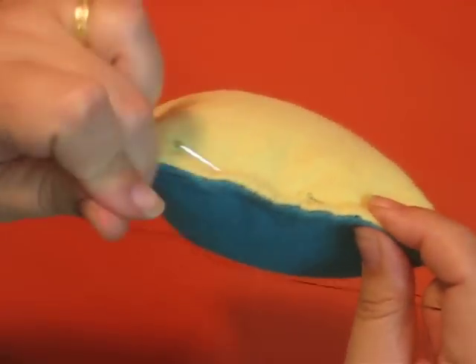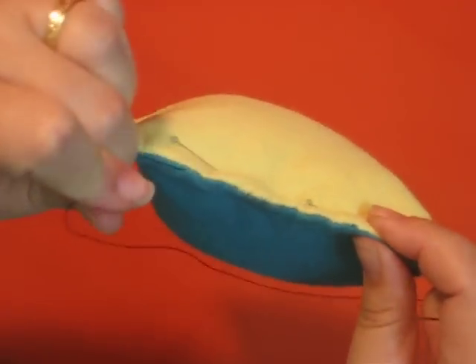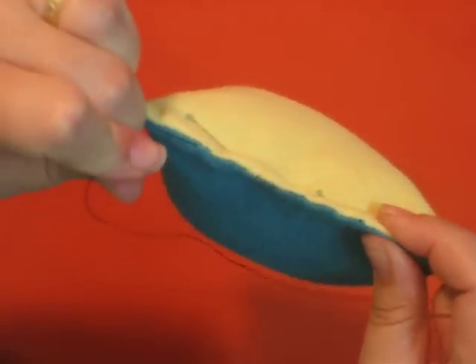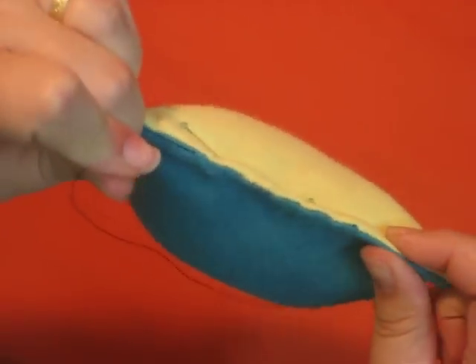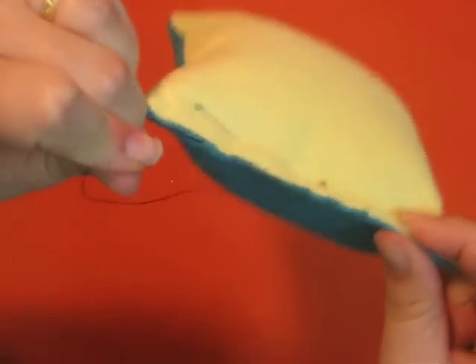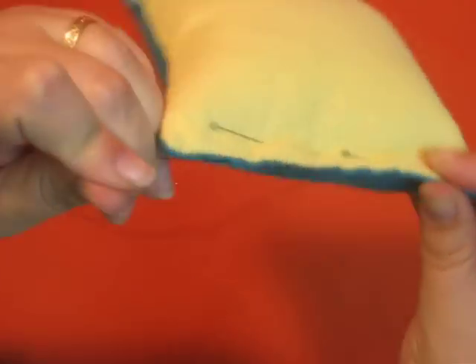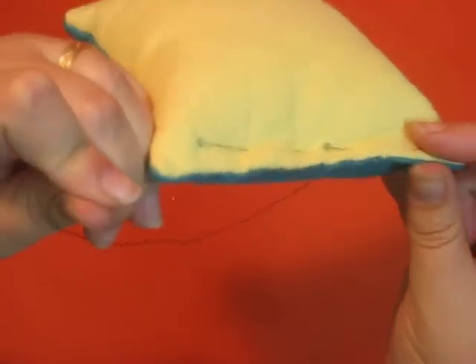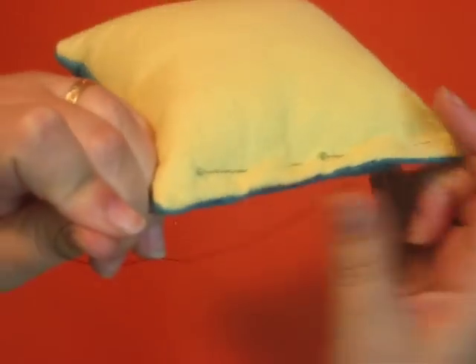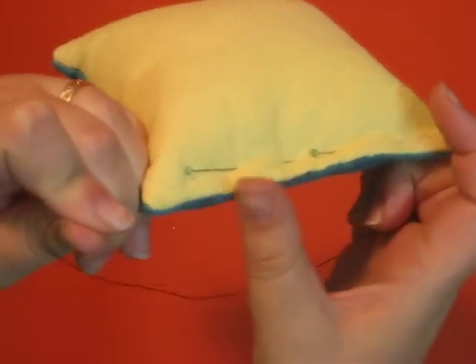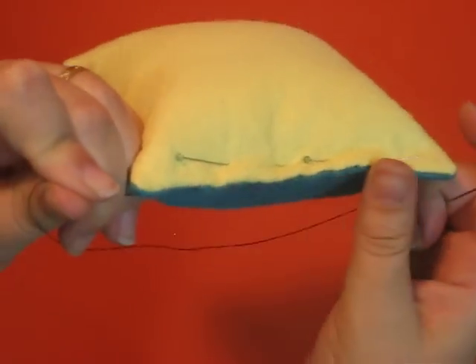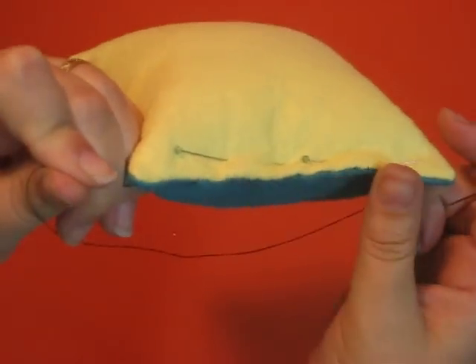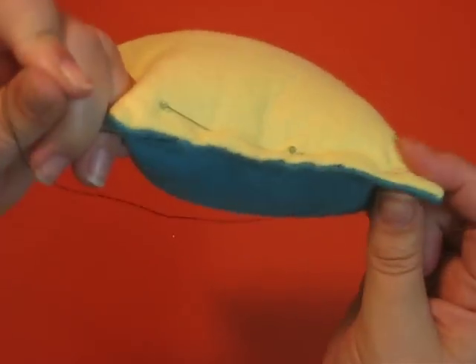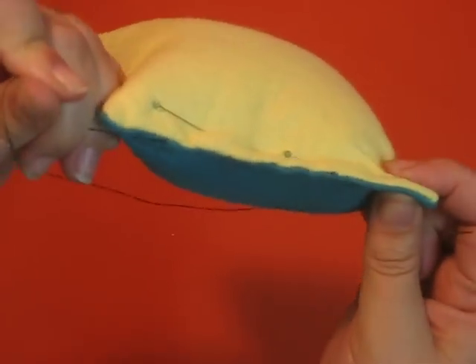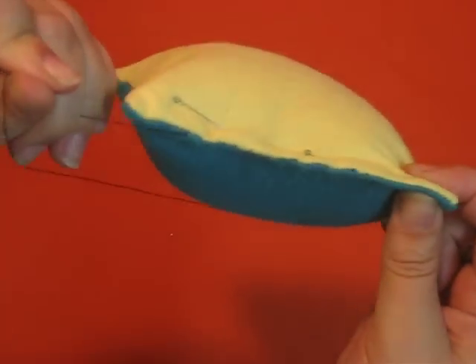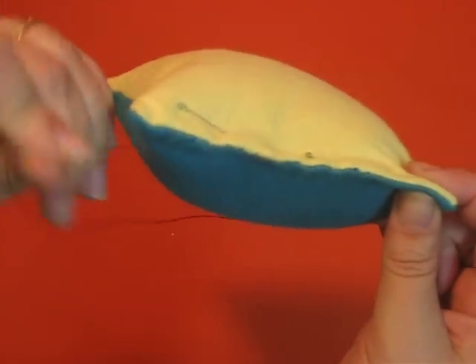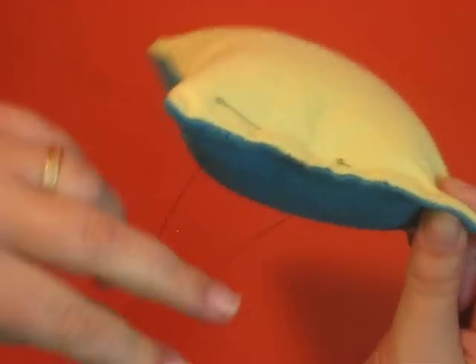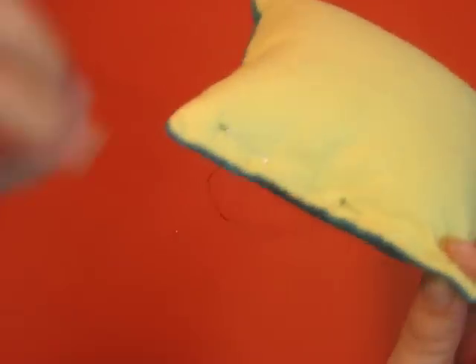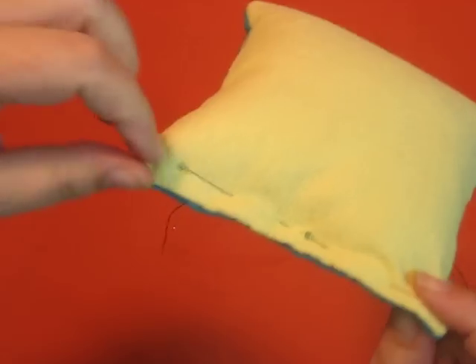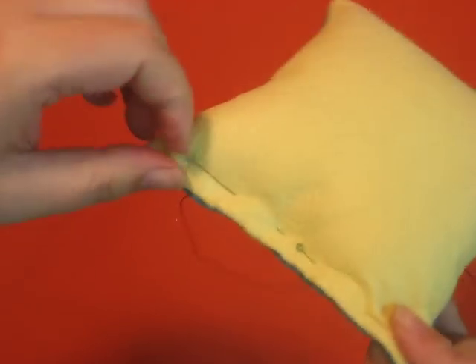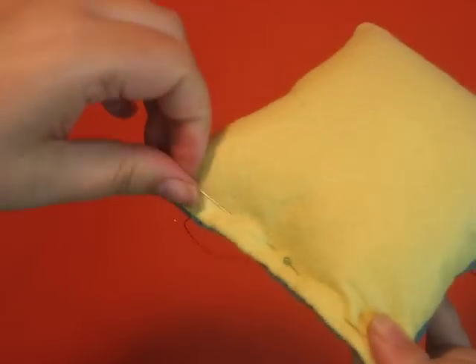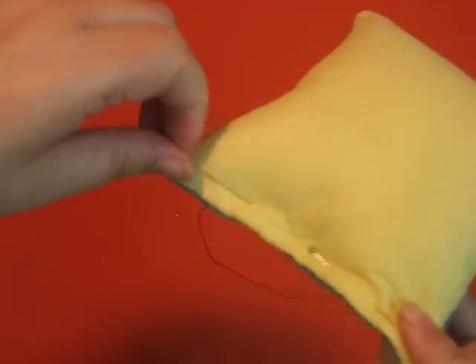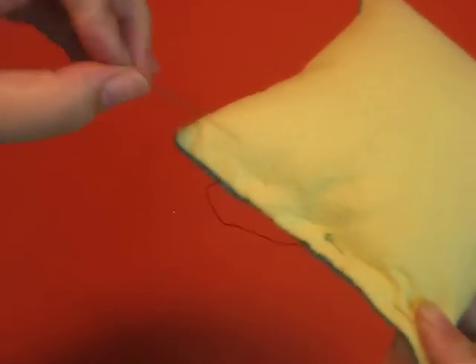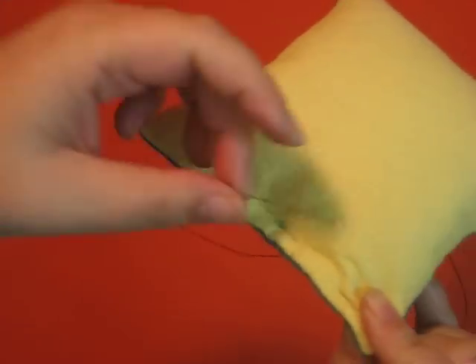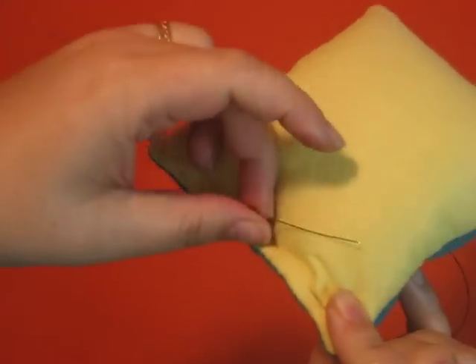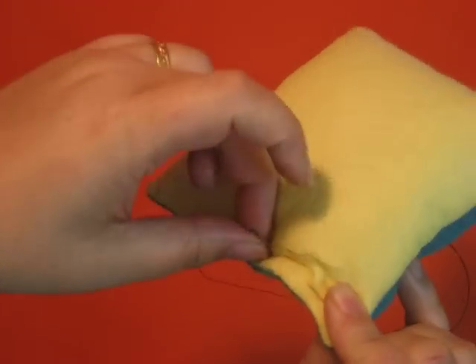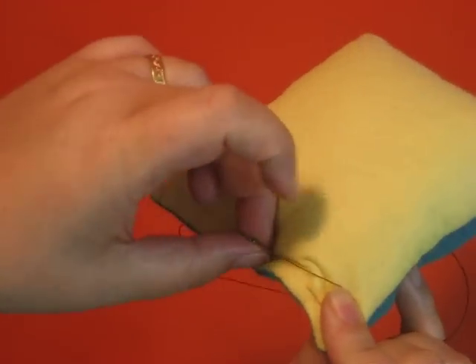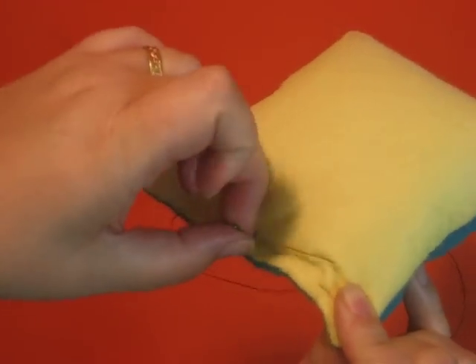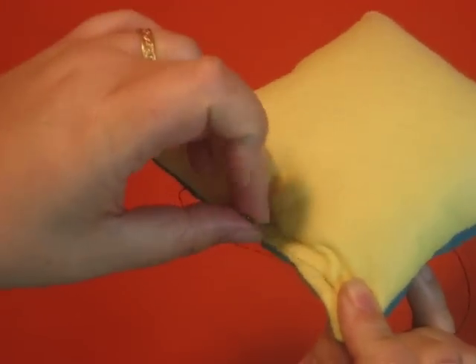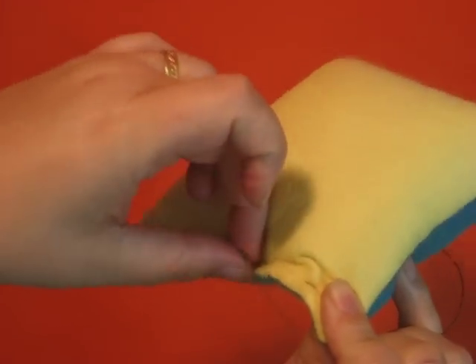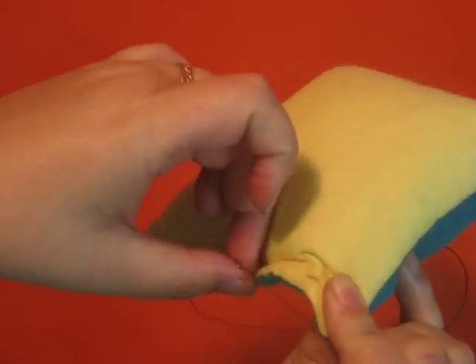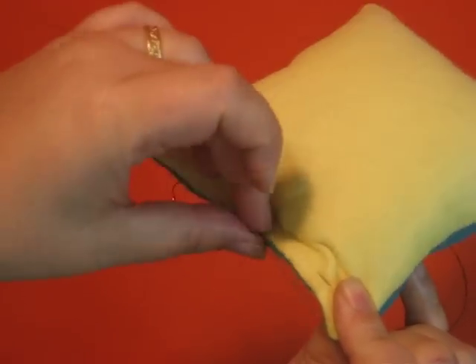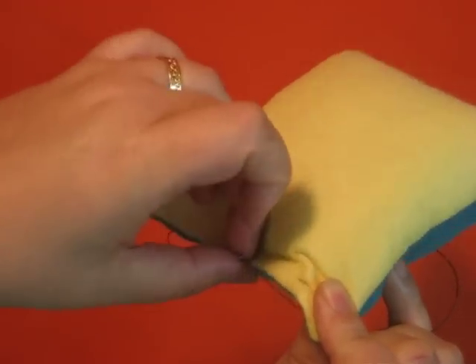Give that a nice tug. See, these stitches all disappear here. I'm going to take my pins out that were holding my edges together.